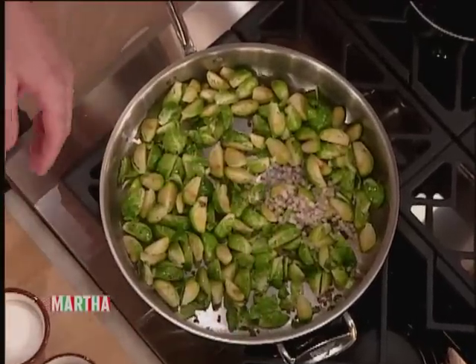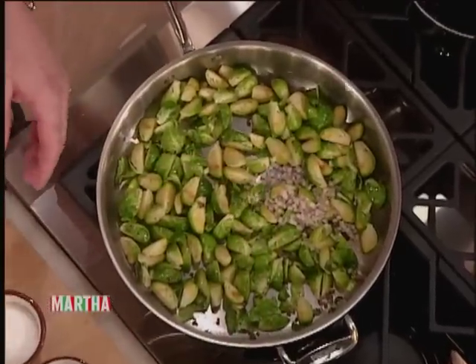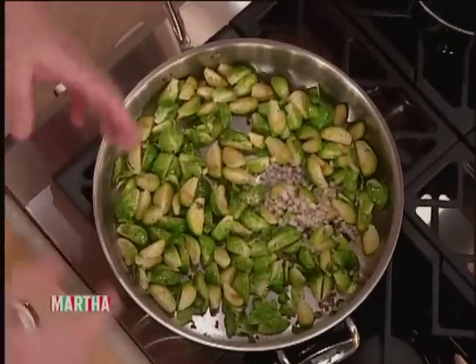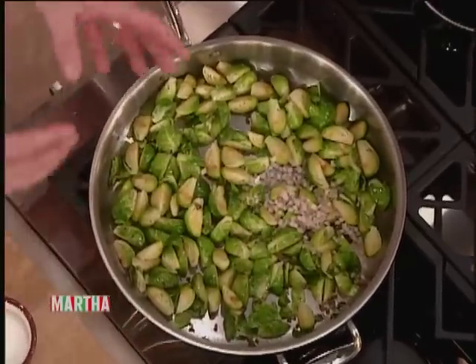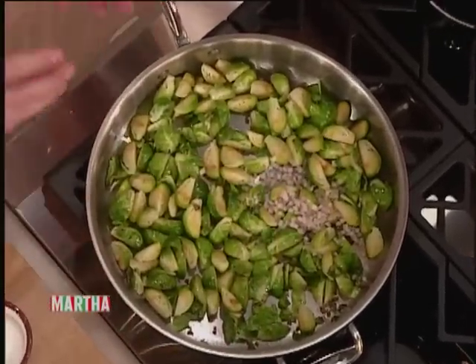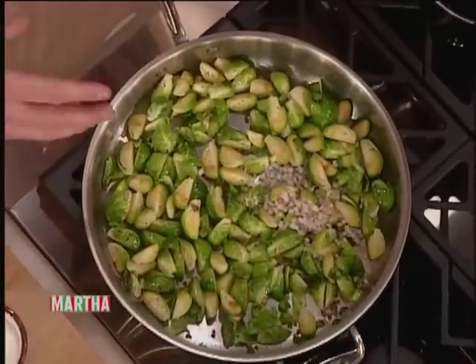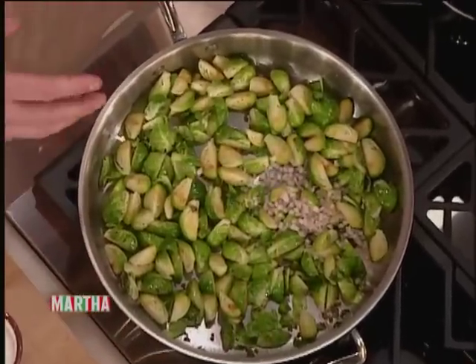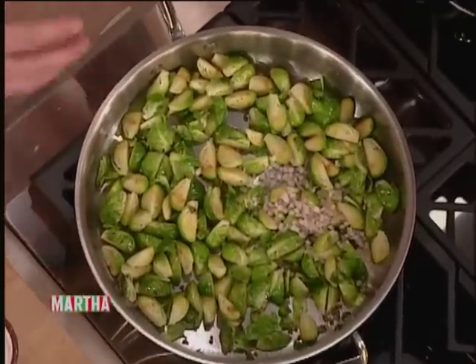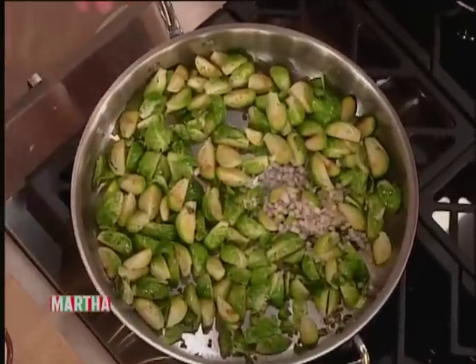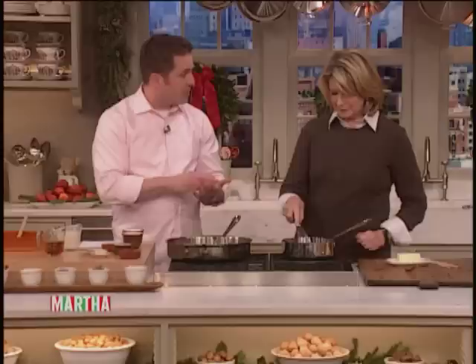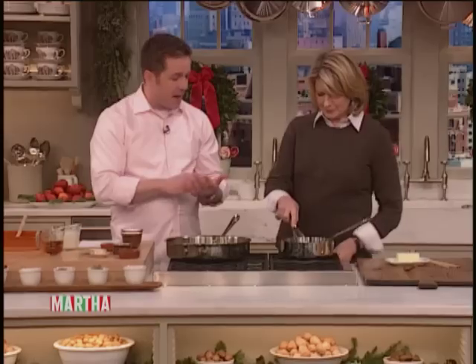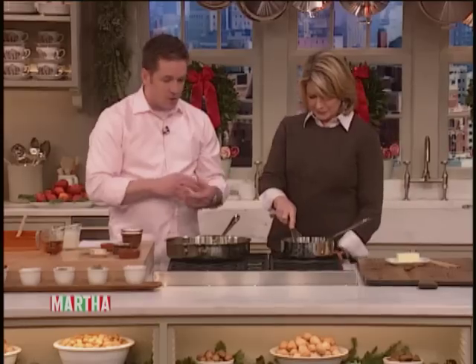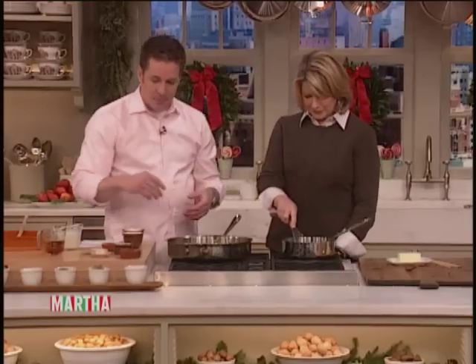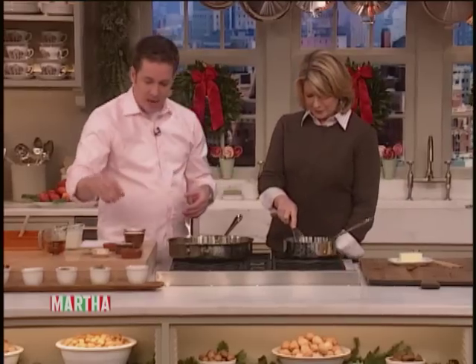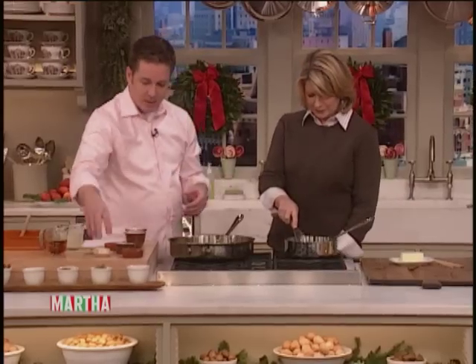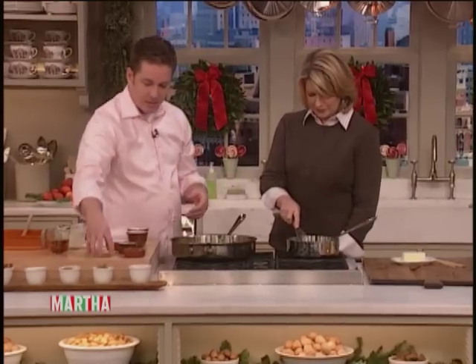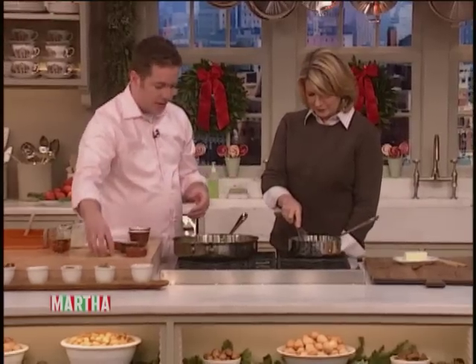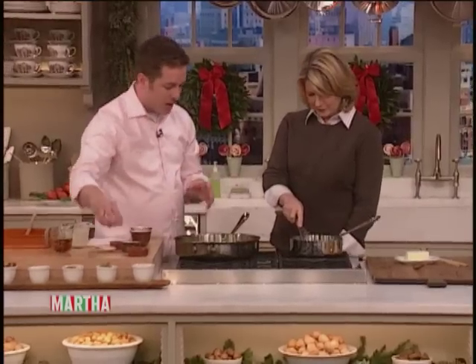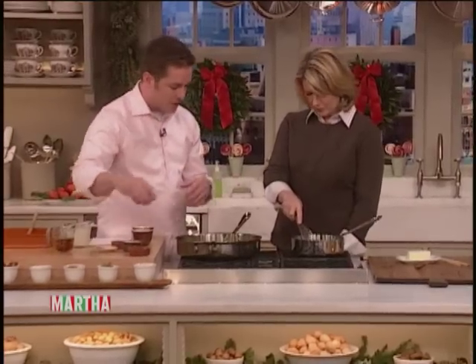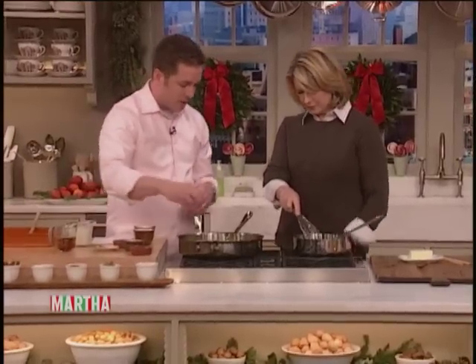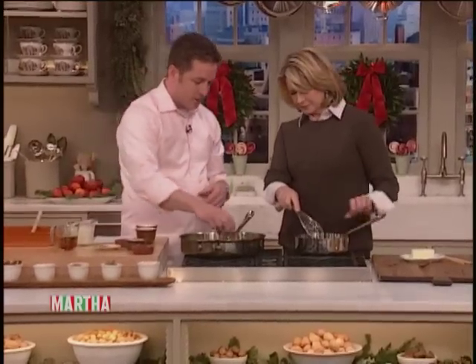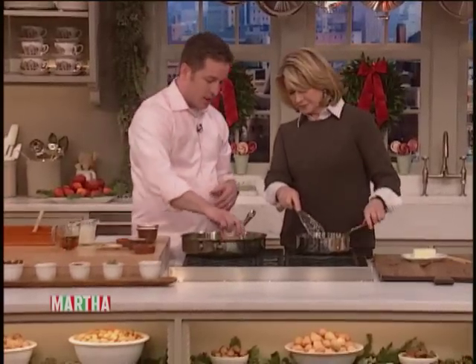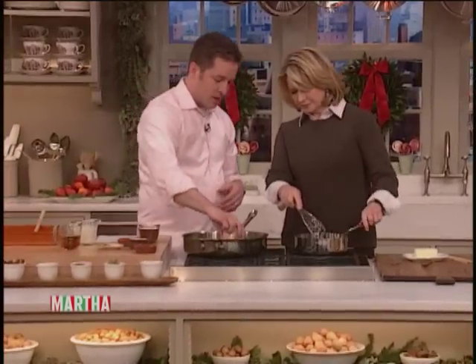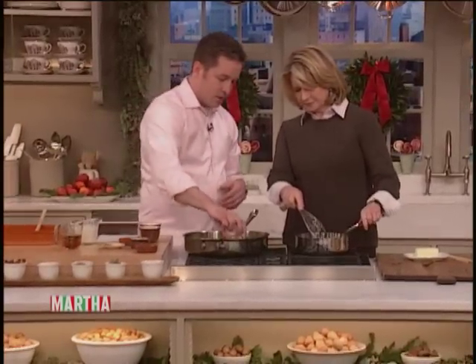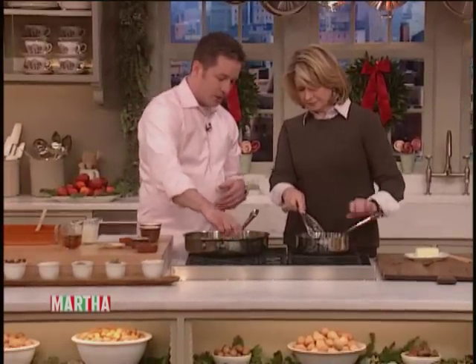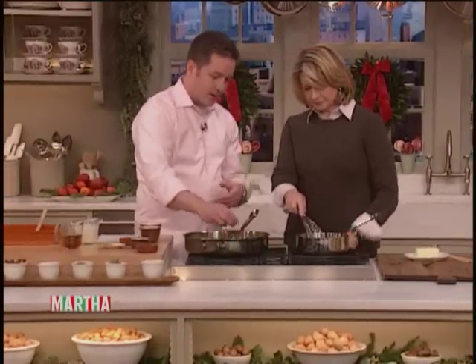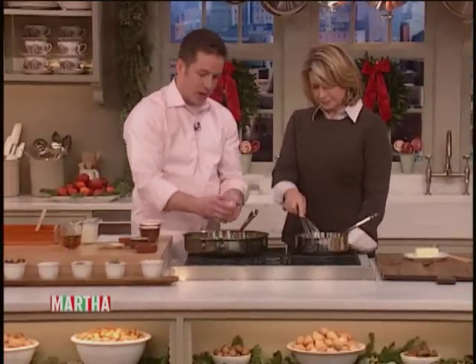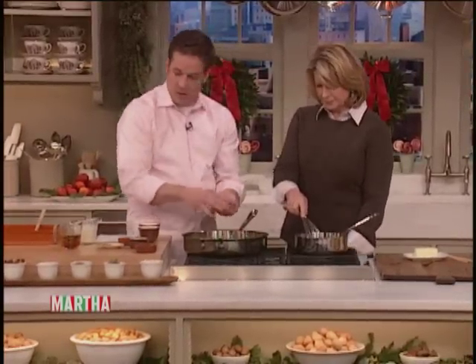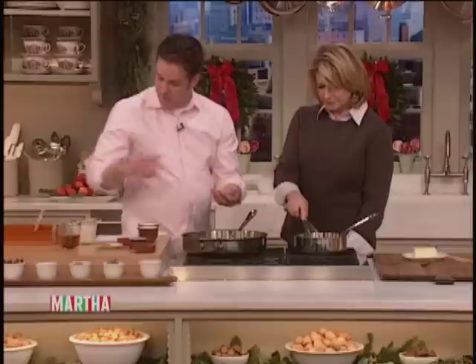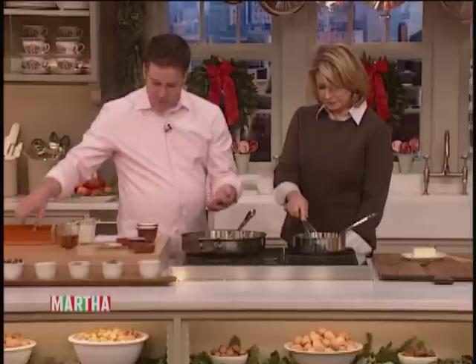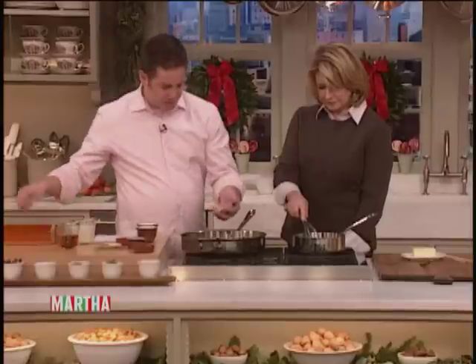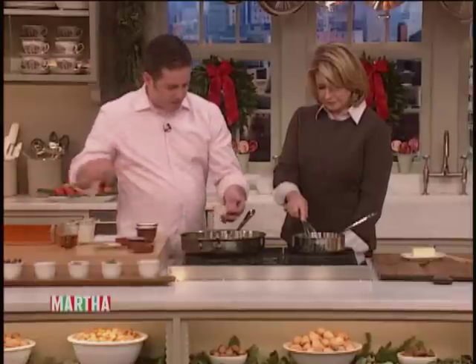We're going to add some finely chopped shallots and some finely chopped garlic to it to accentuate the flavor.